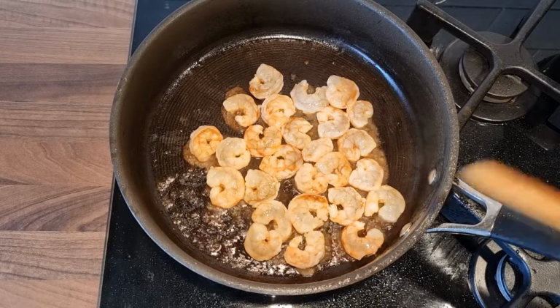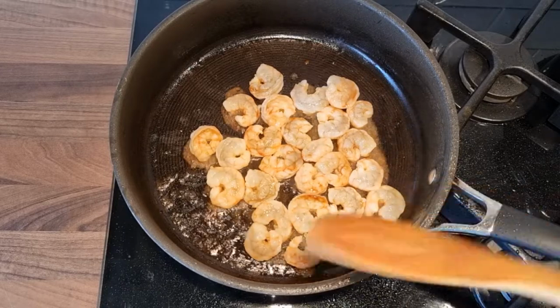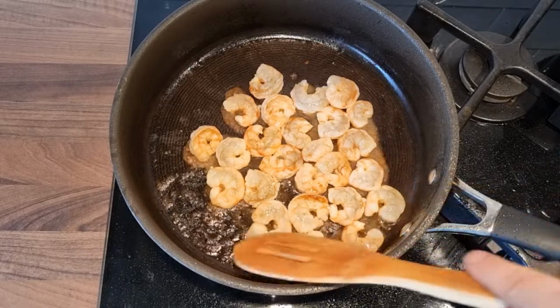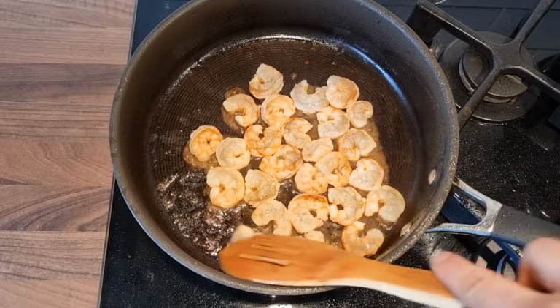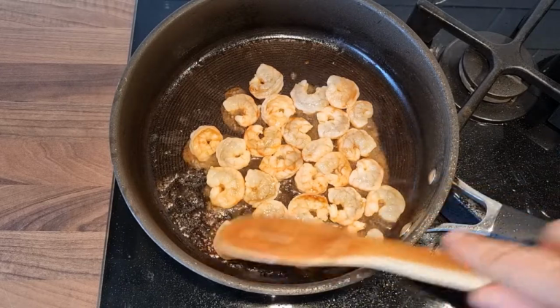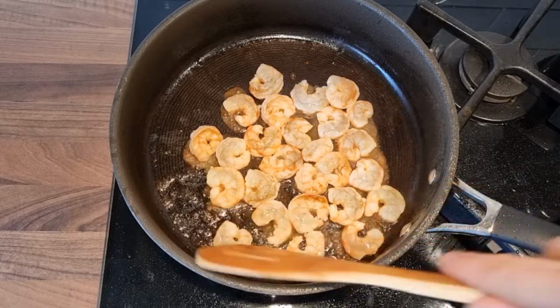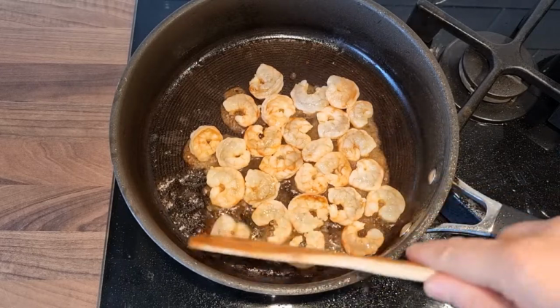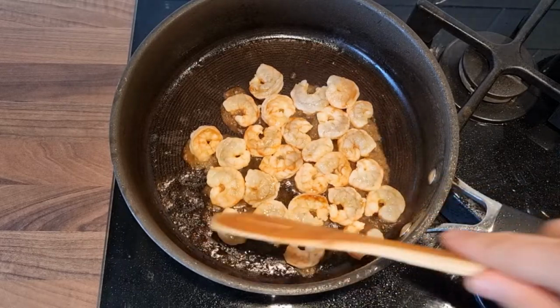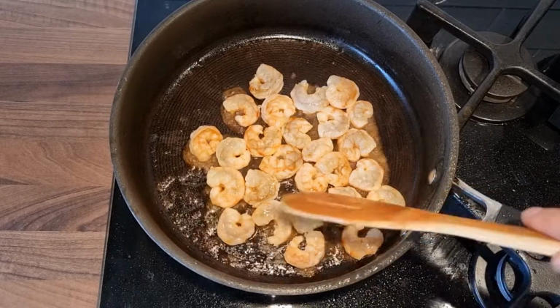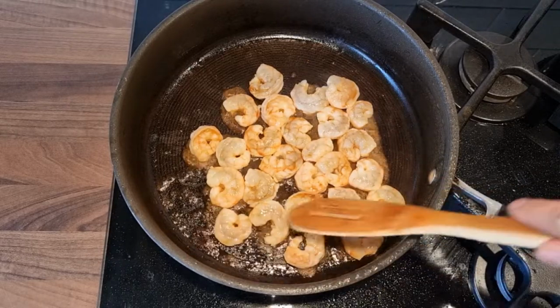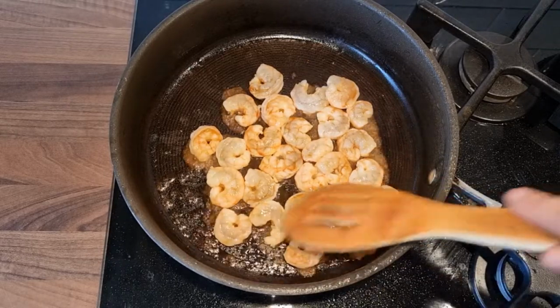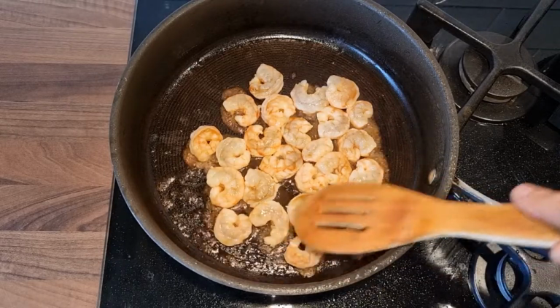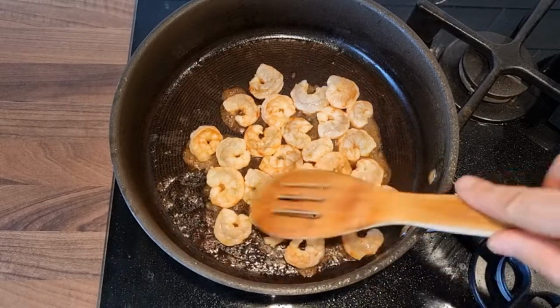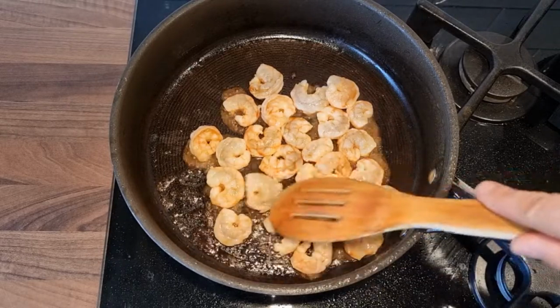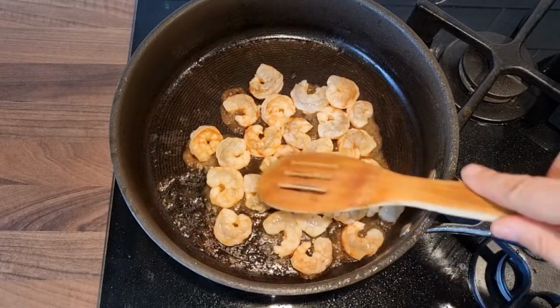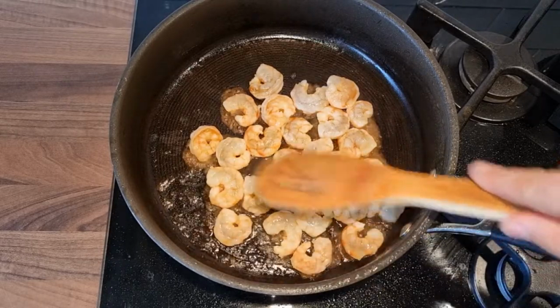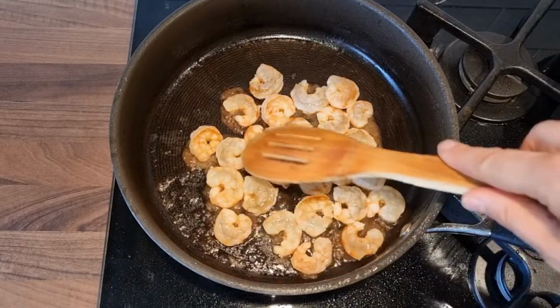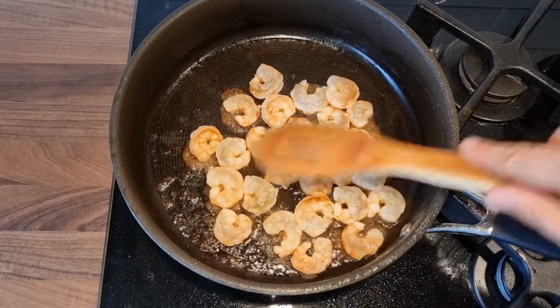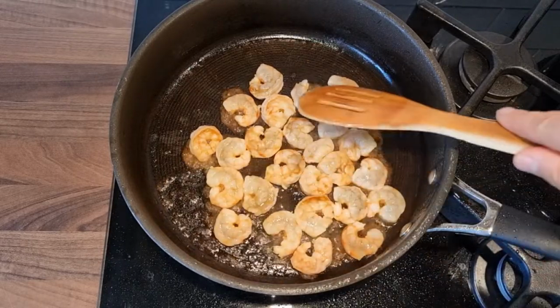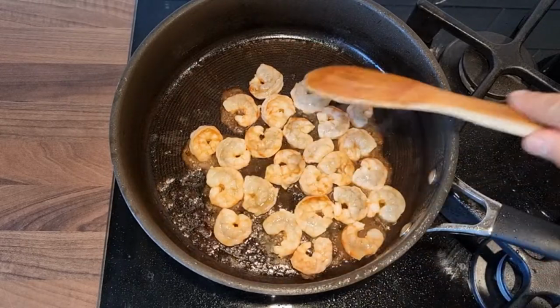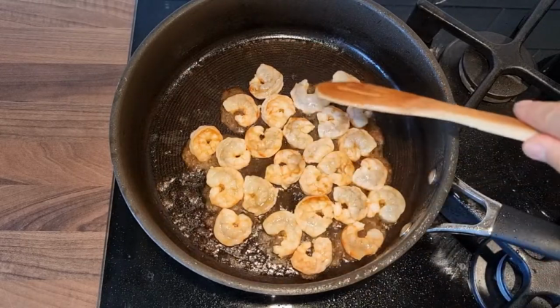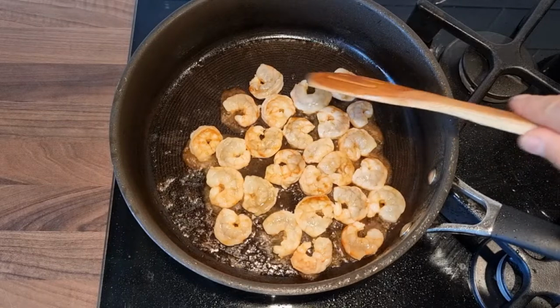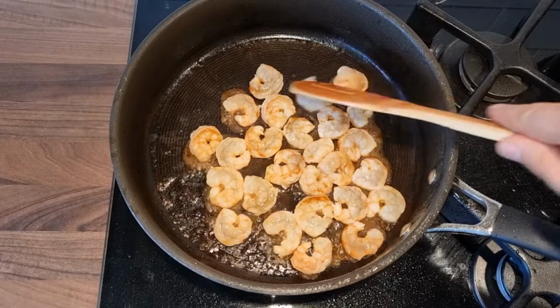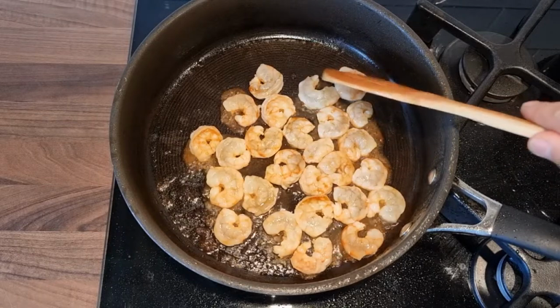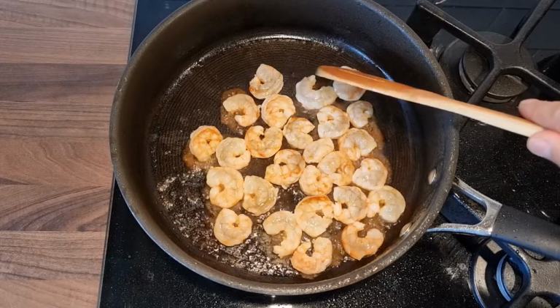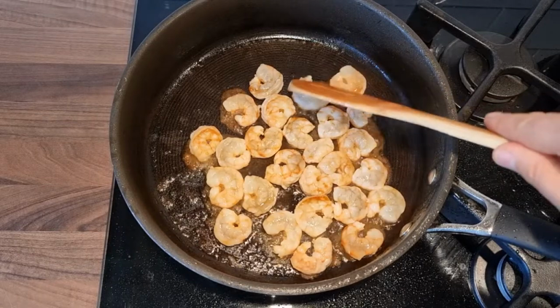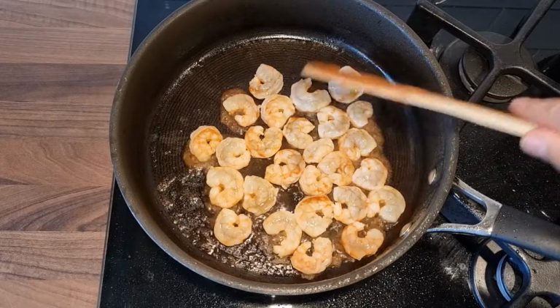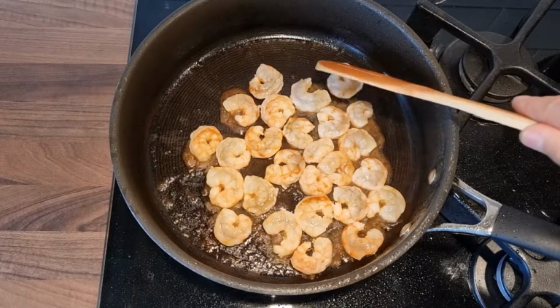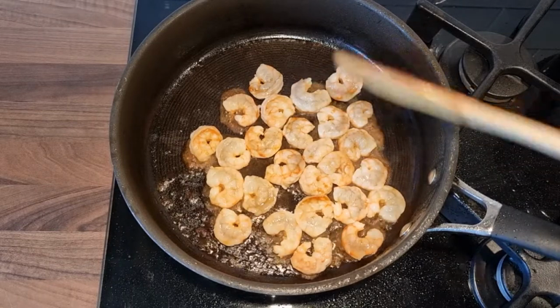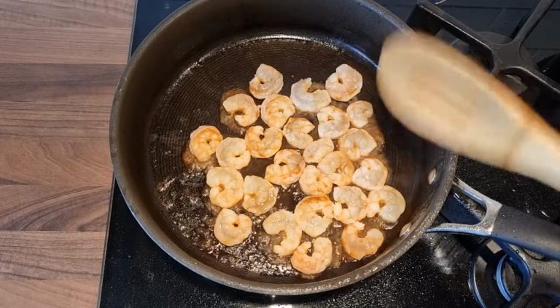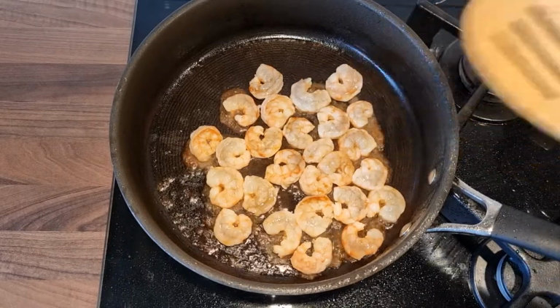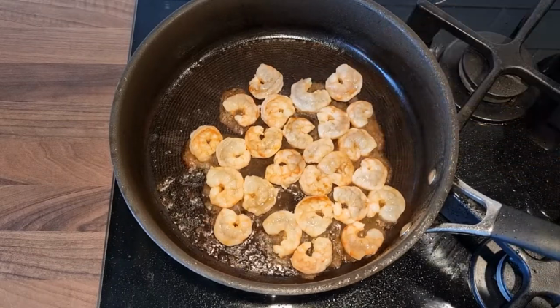Fry them on one side for 2-3 minutes, turn them around for another 2-3 minutes and they're done.